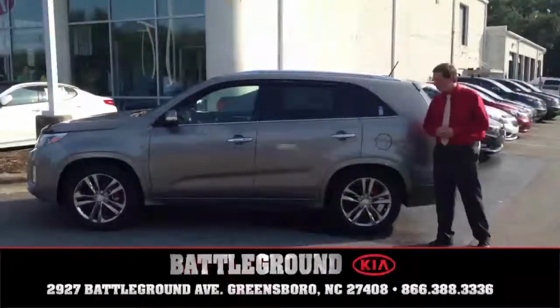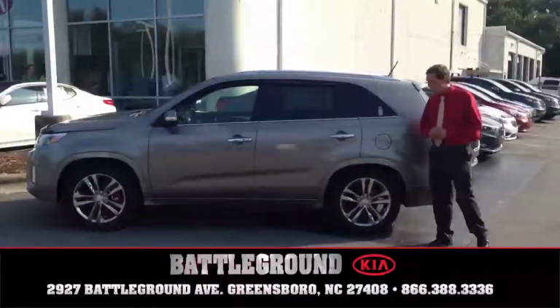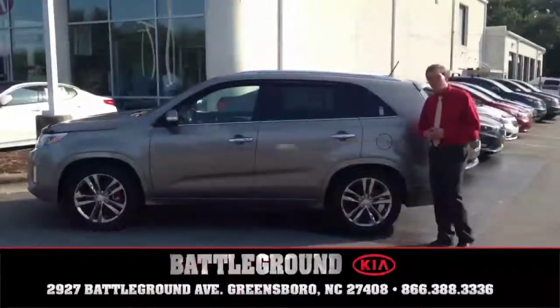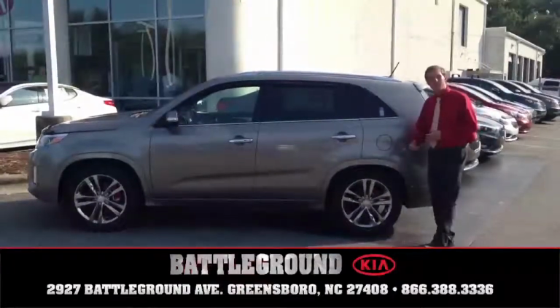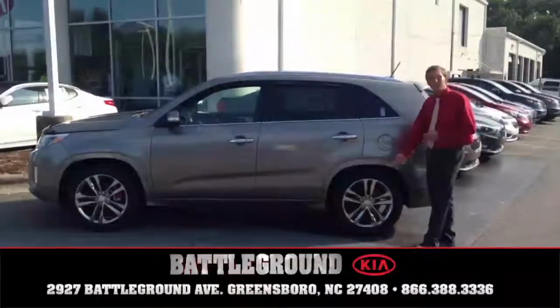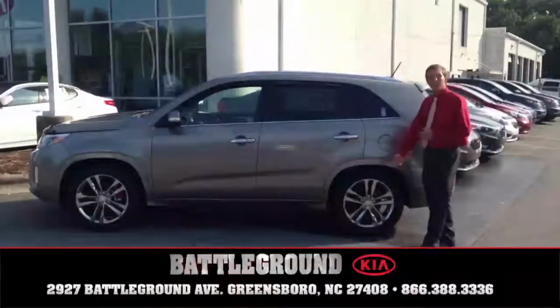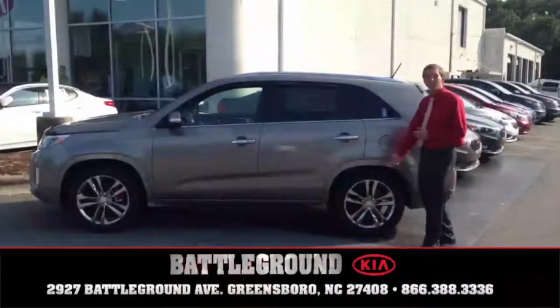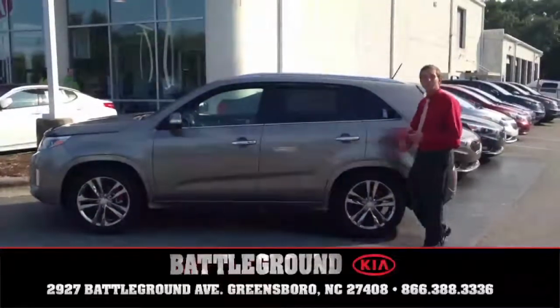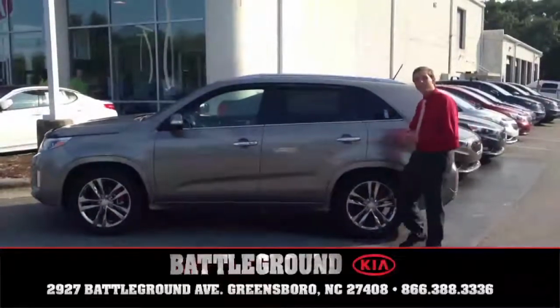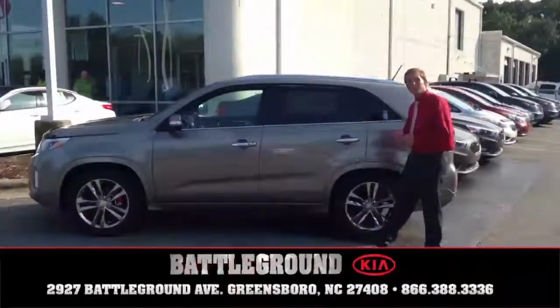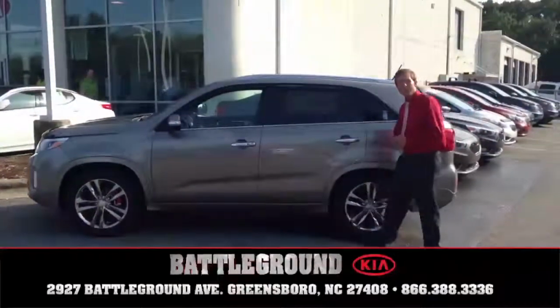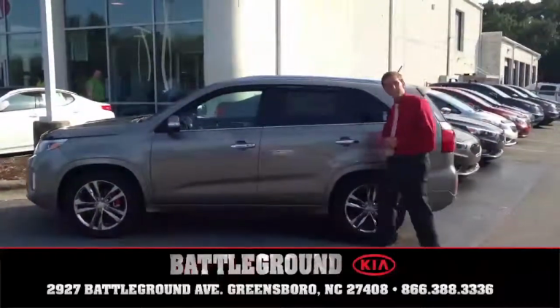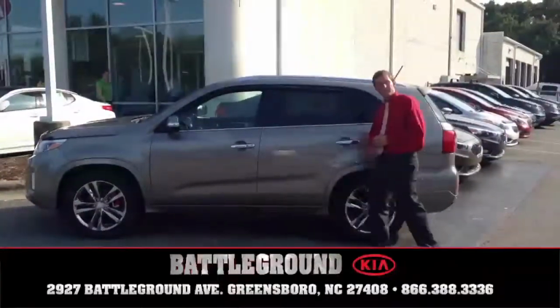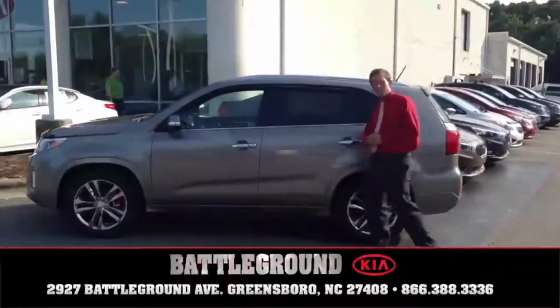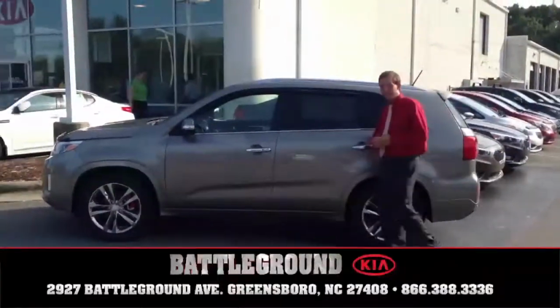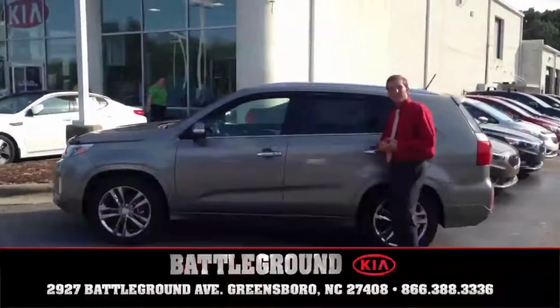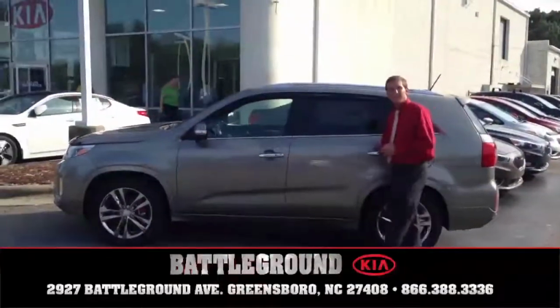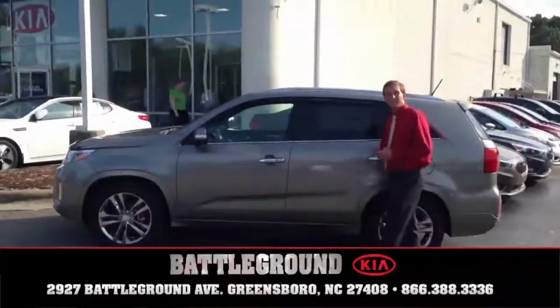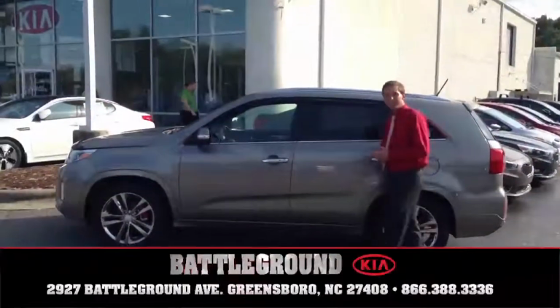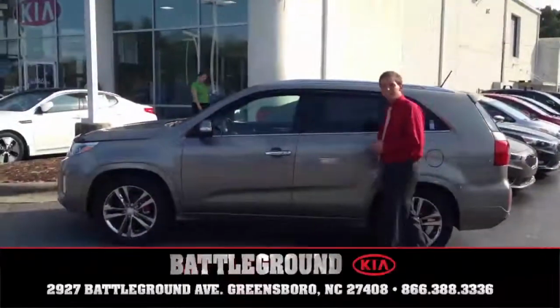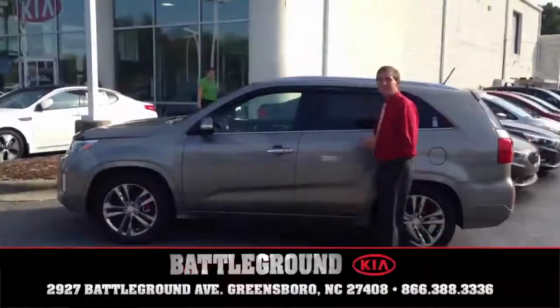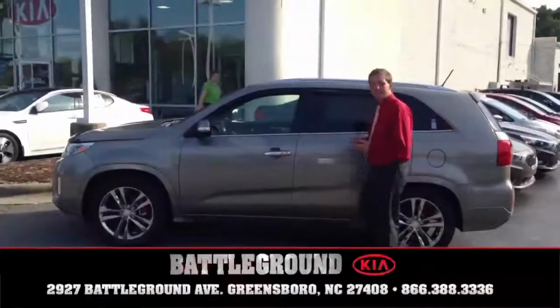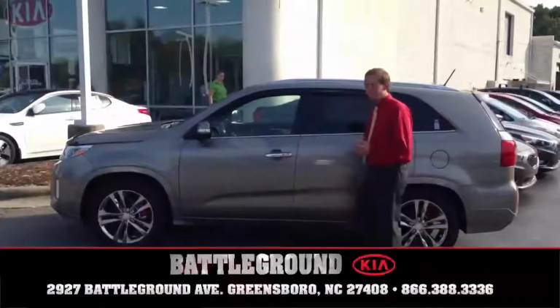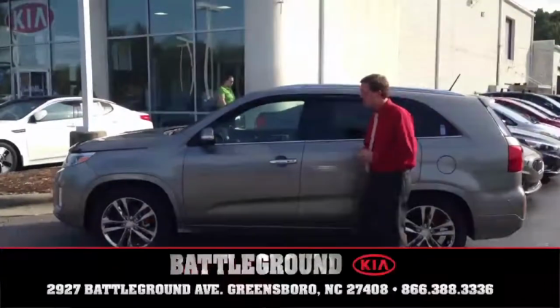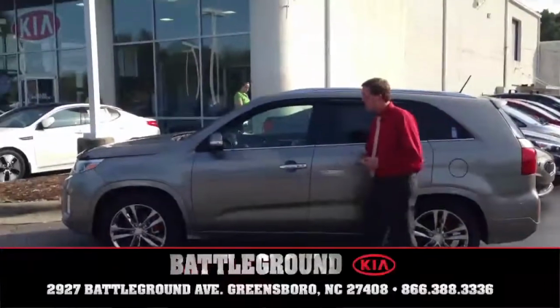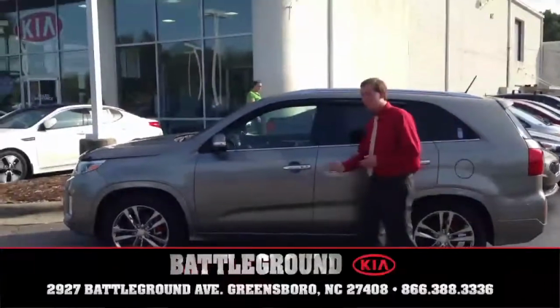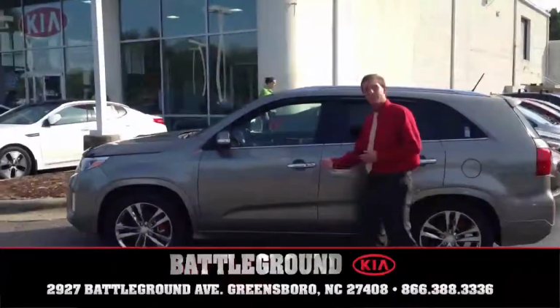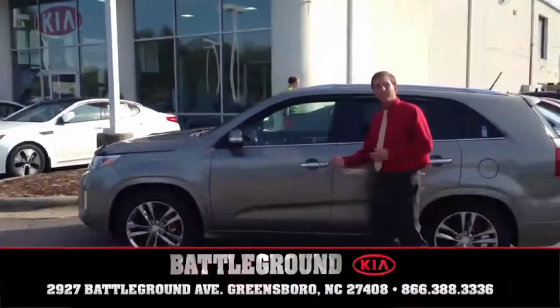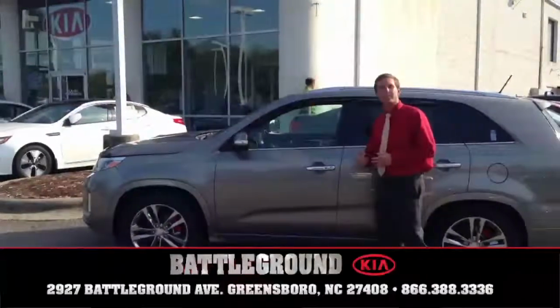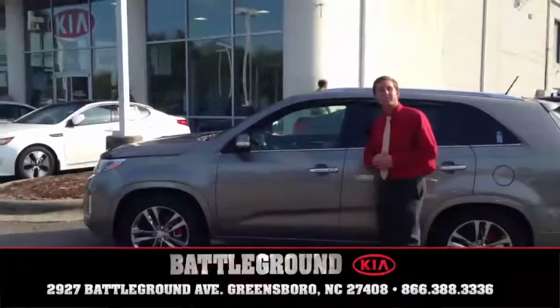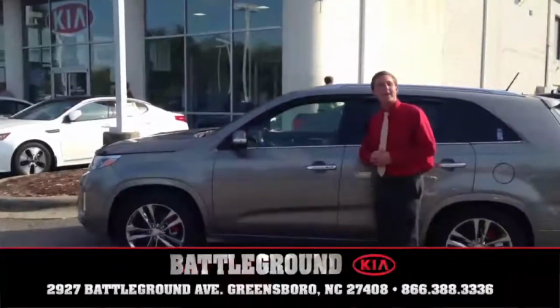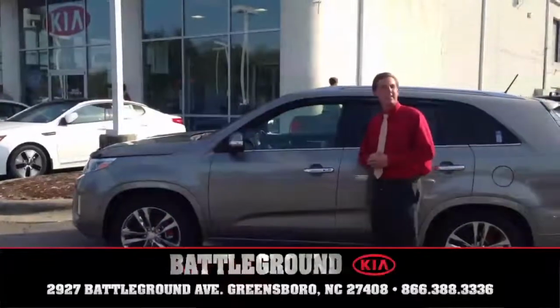Just want to let you know this vehicle comes in three different packages. You have the LX, EX, and SX. In this case, this is an SXL.